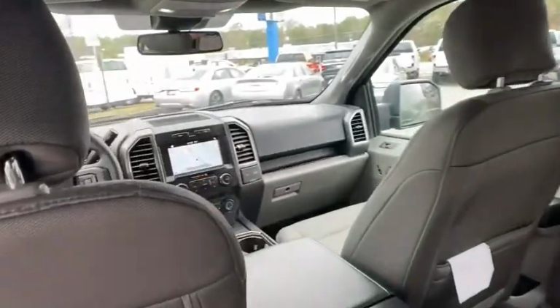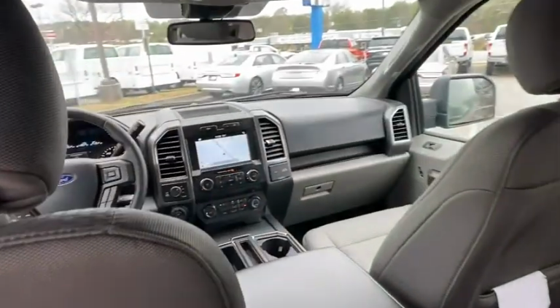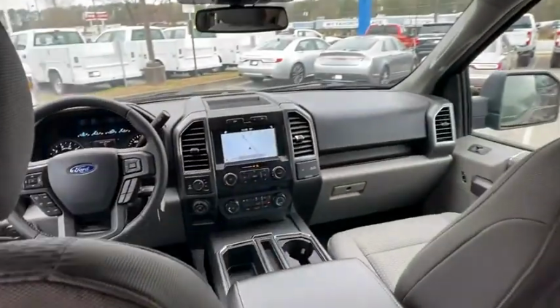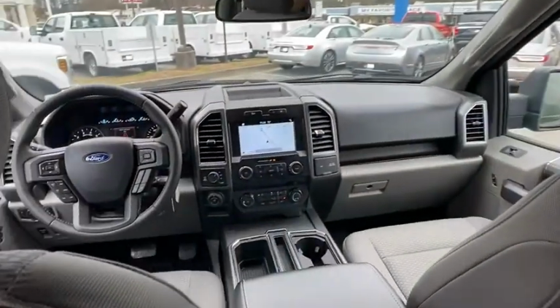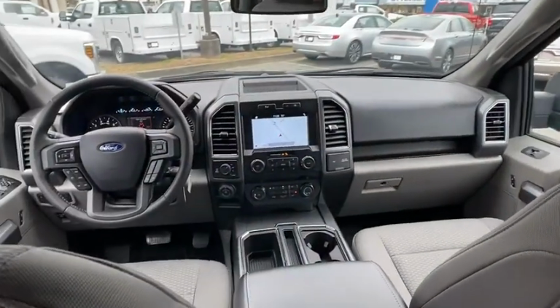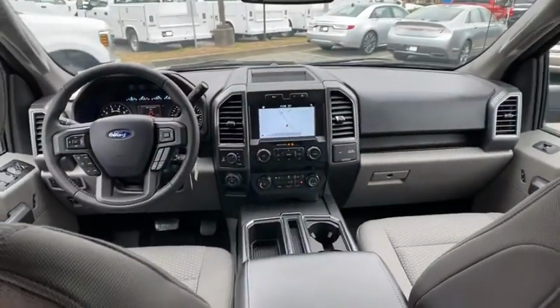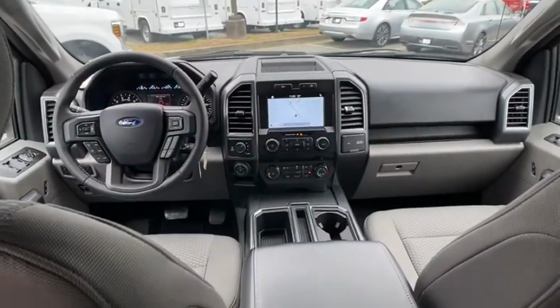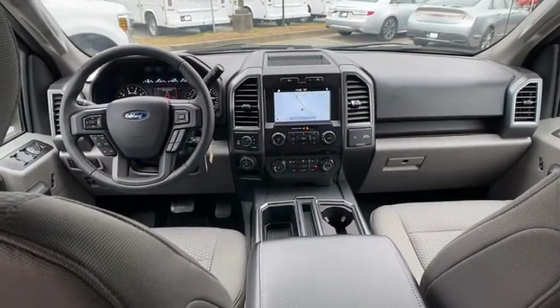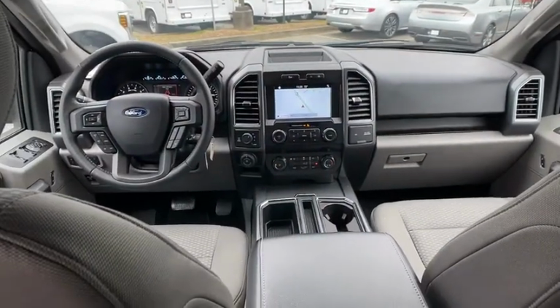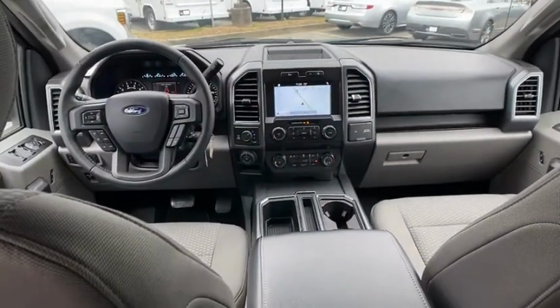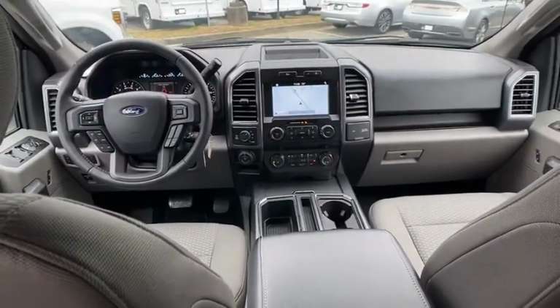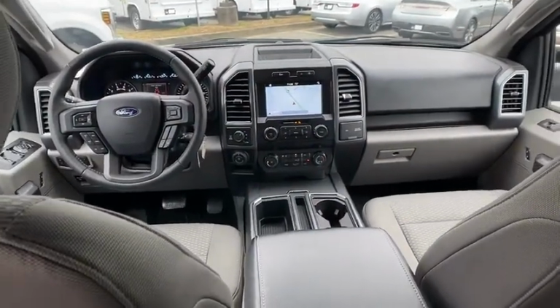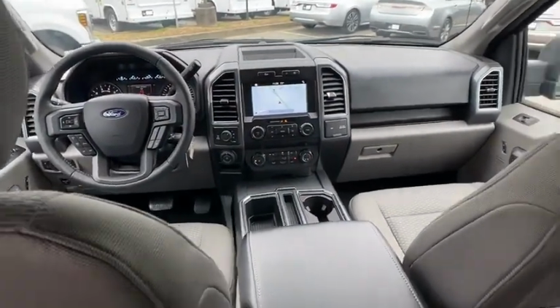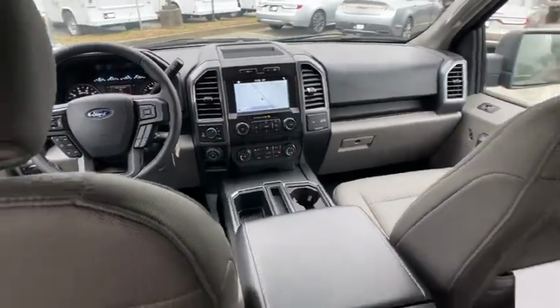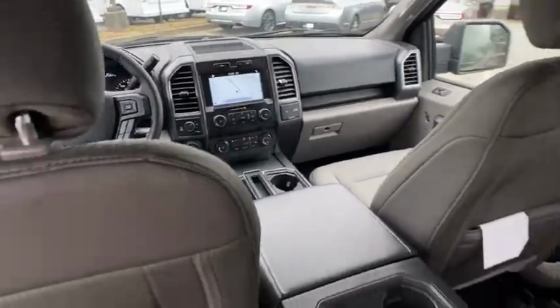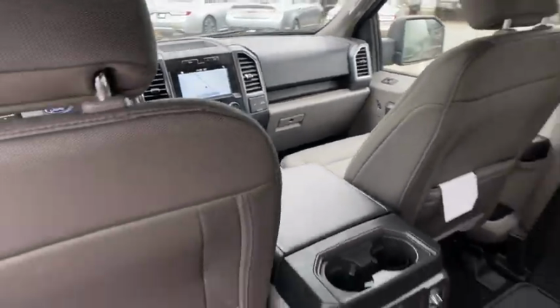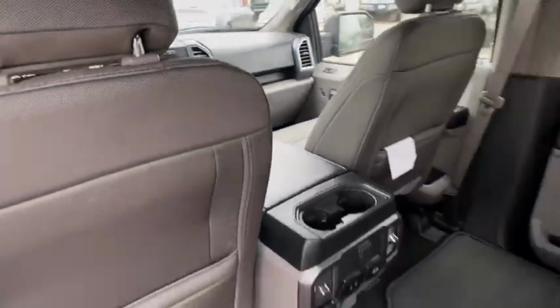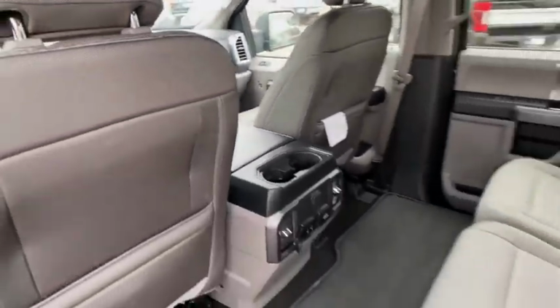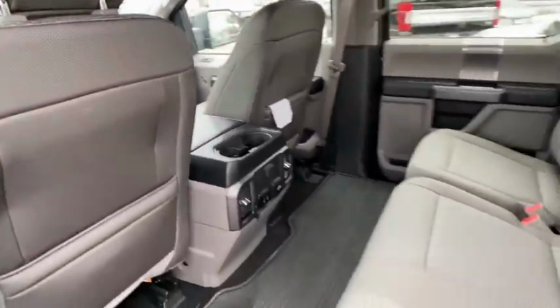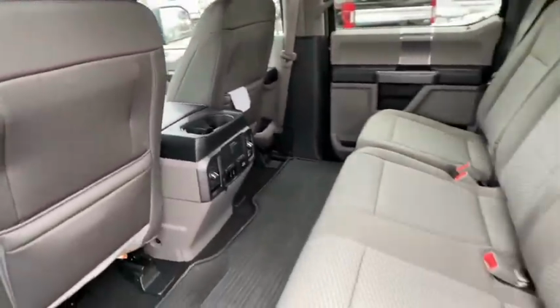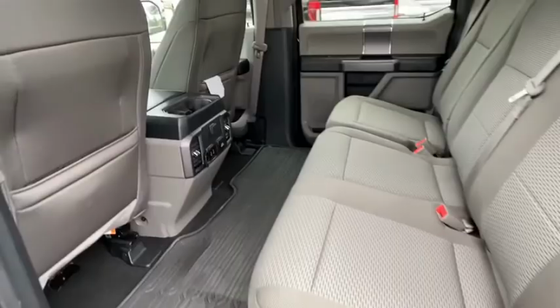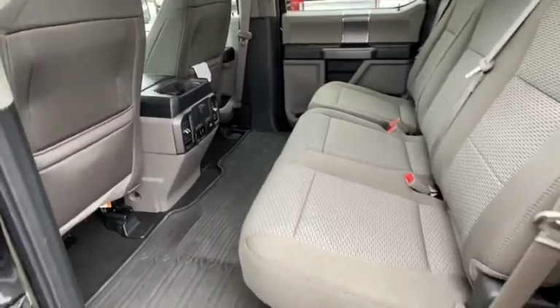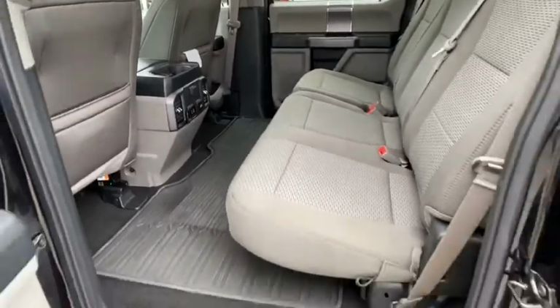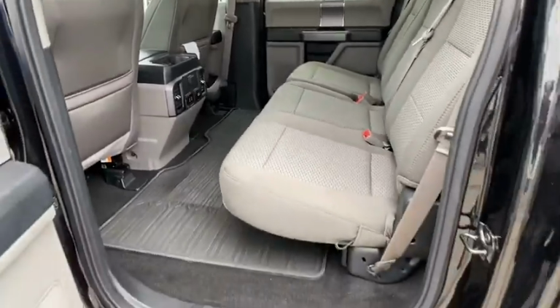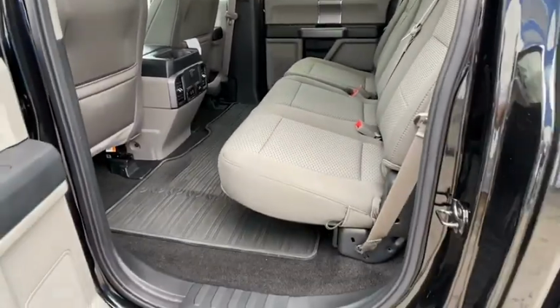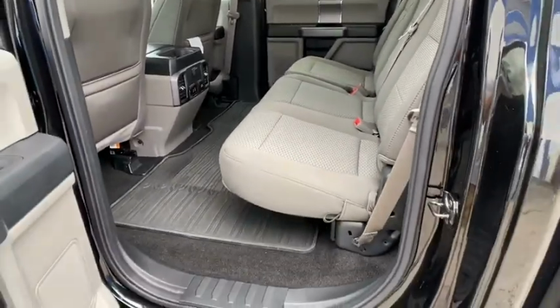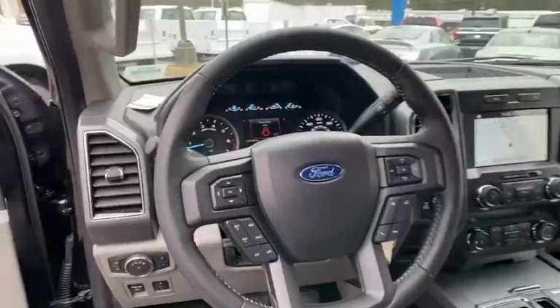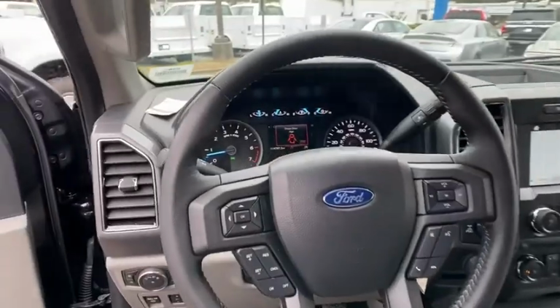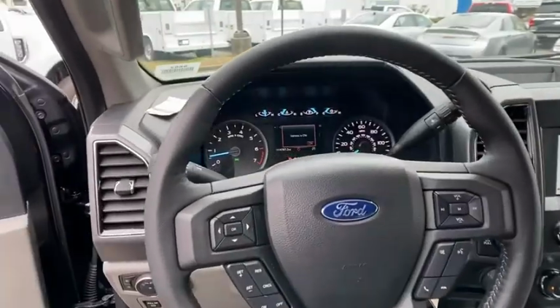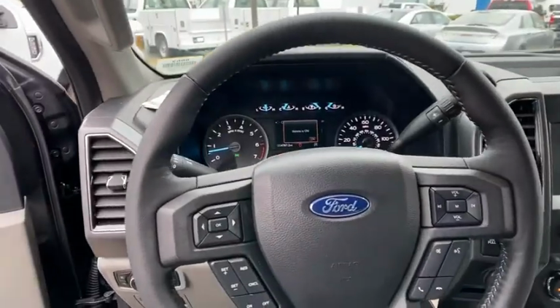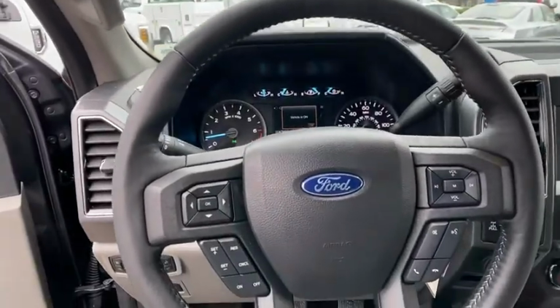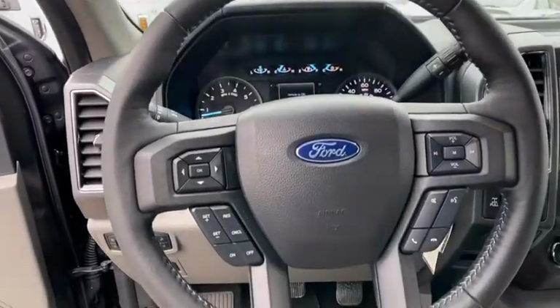Daytime running lights, brake assist, passenger vanity mirror, engine immobilizer, pass-through rear seat, split bench seat.